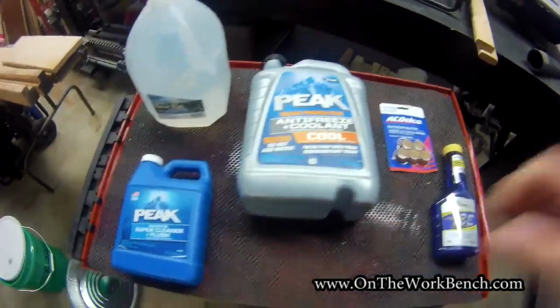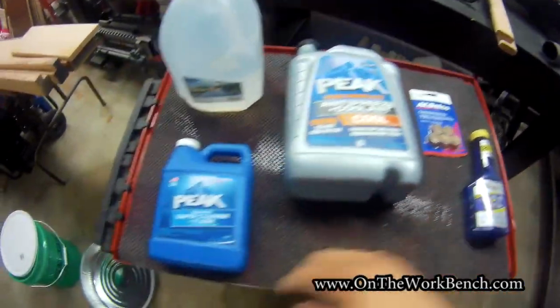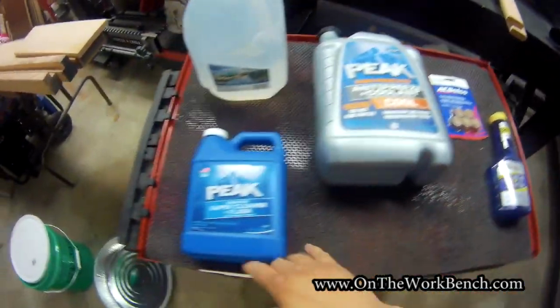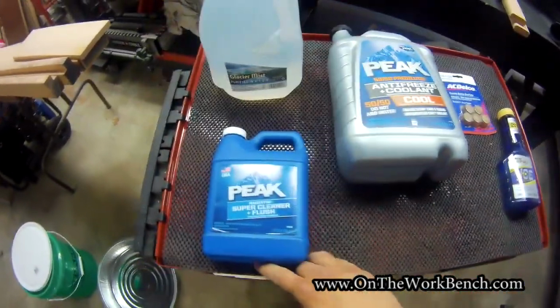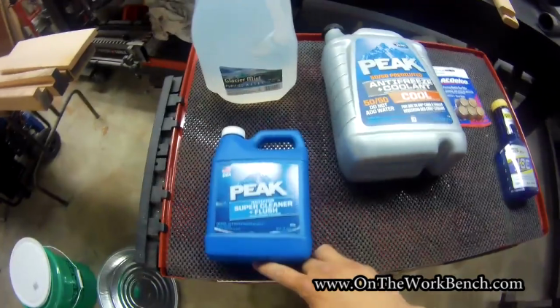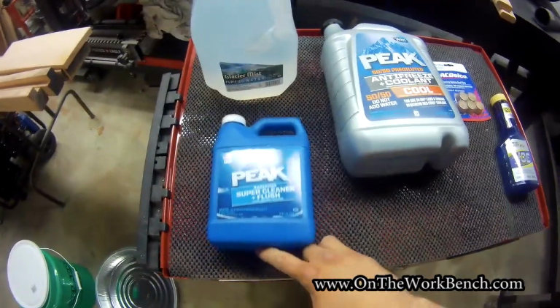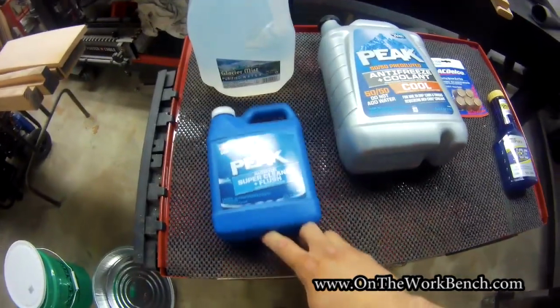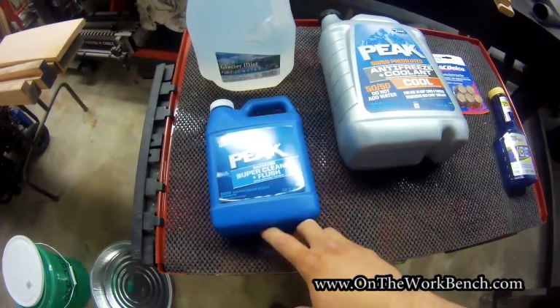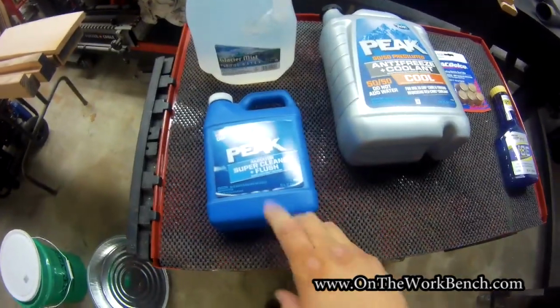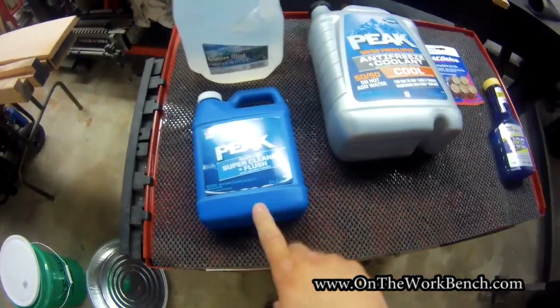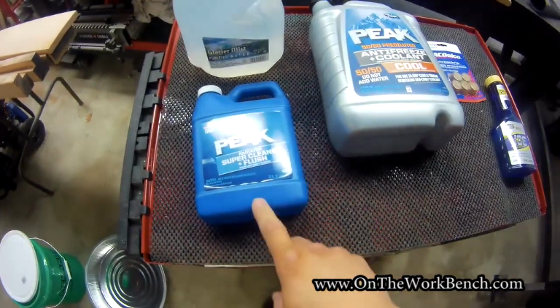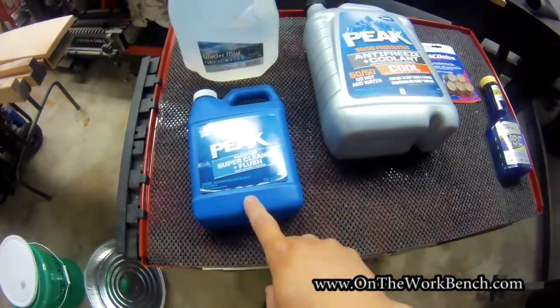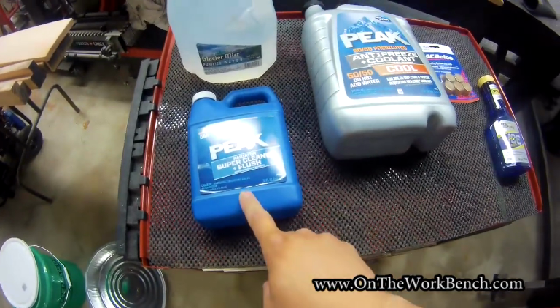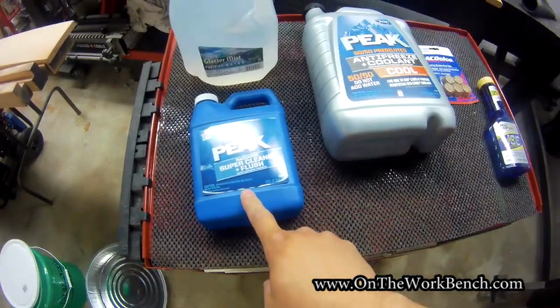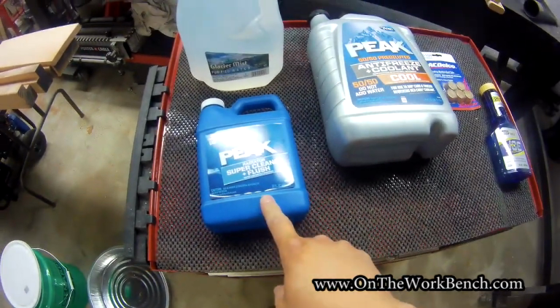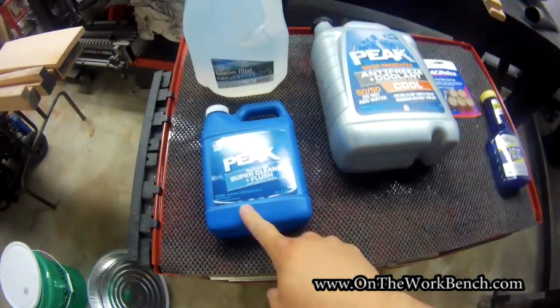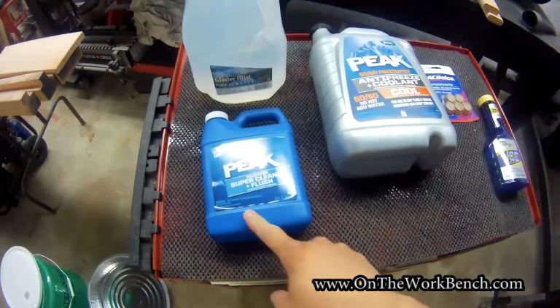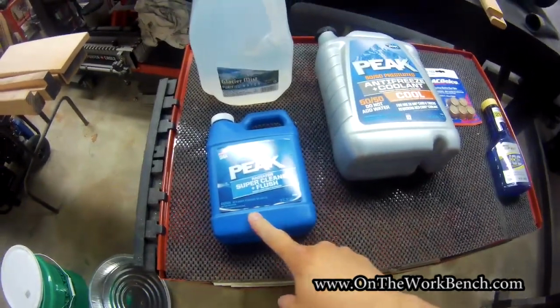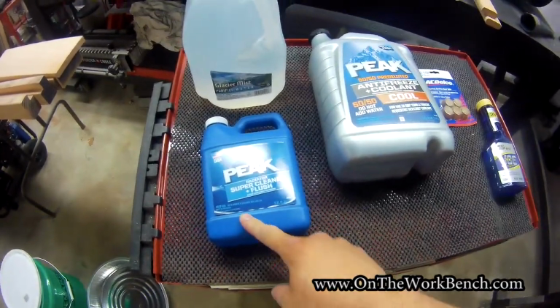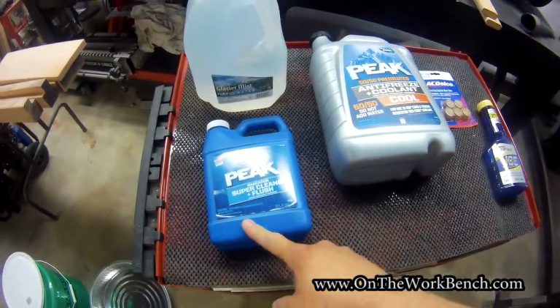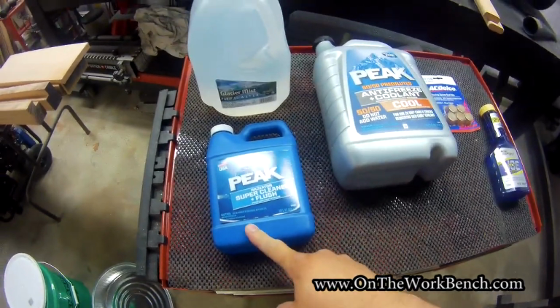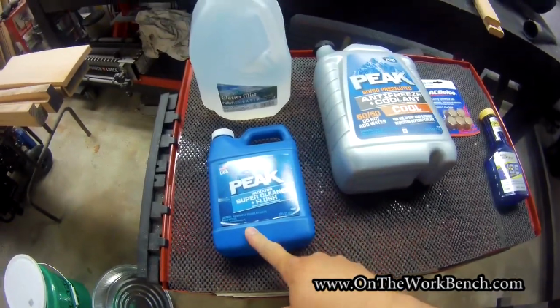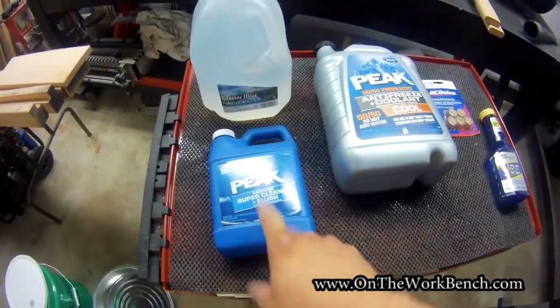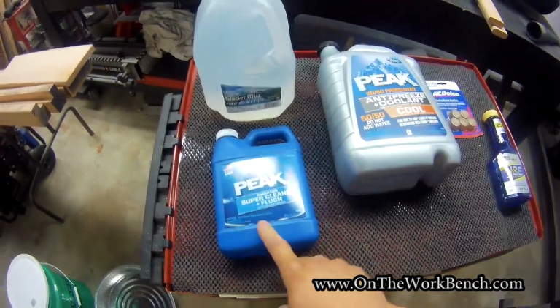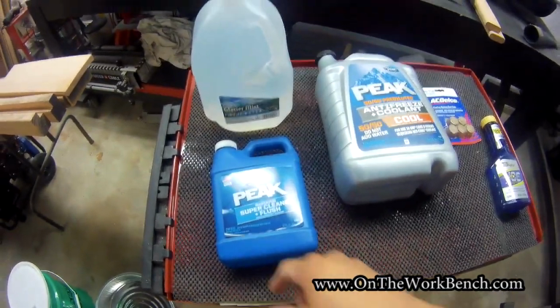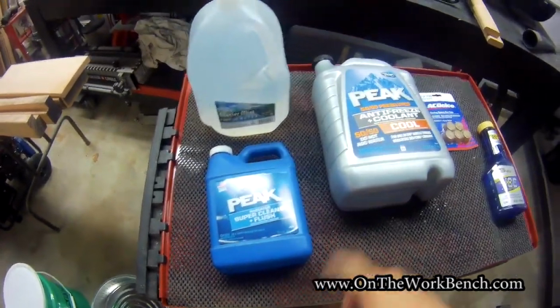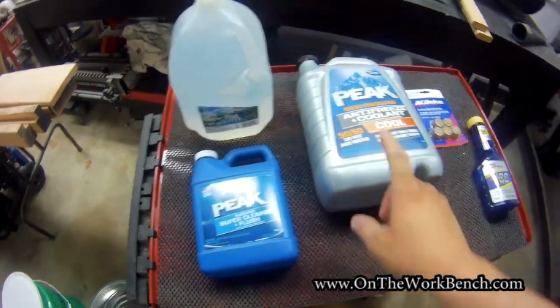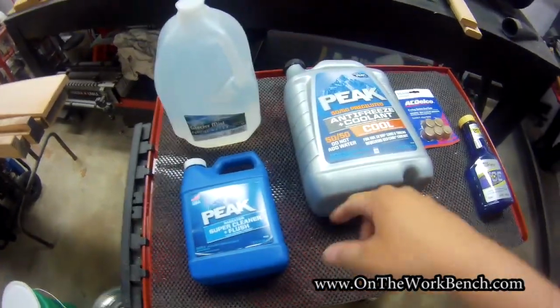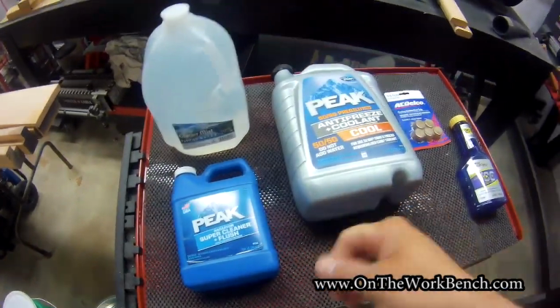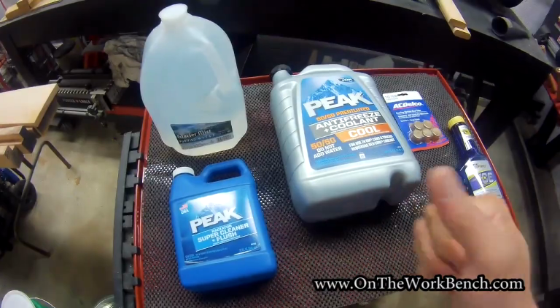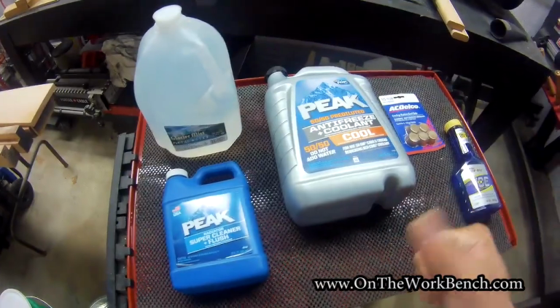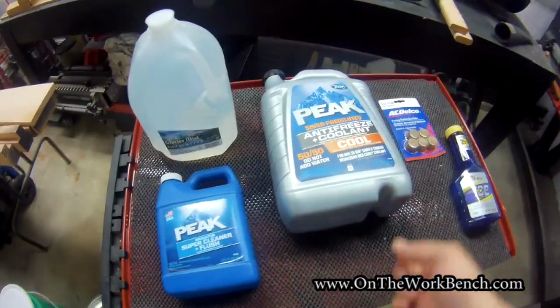I'm also going to use some form of a radiator flush. Here's one from Peak — it's made in America, so that's good.